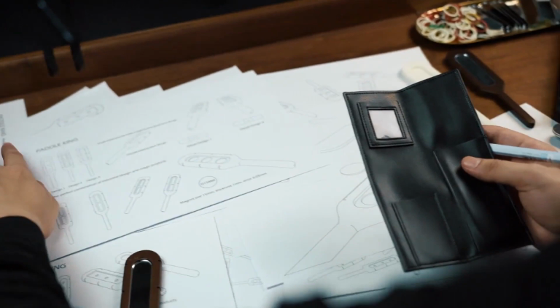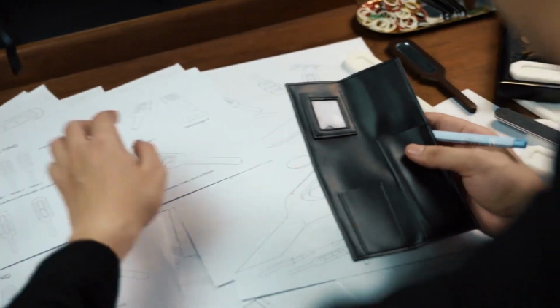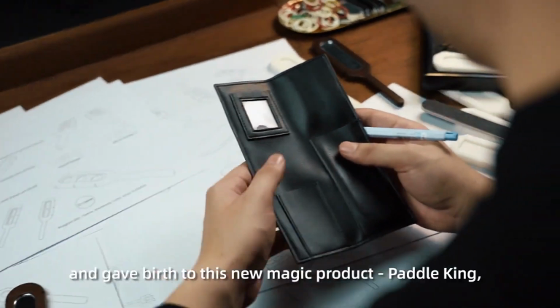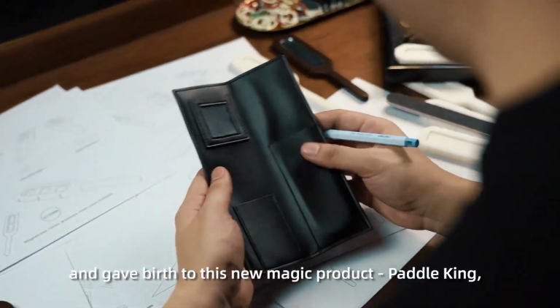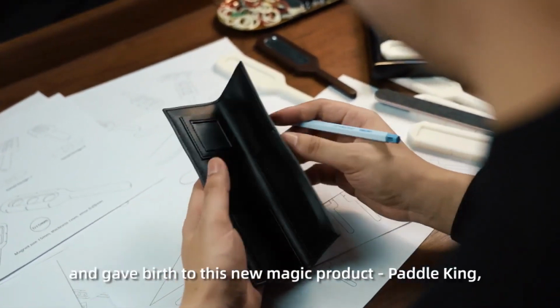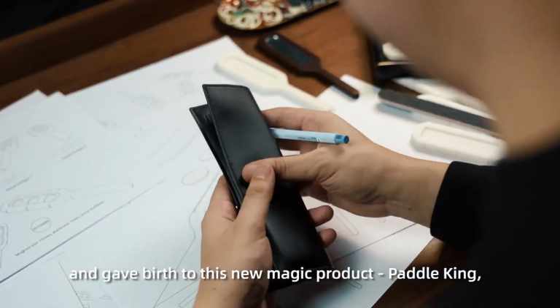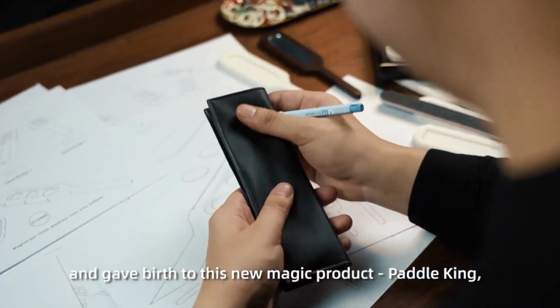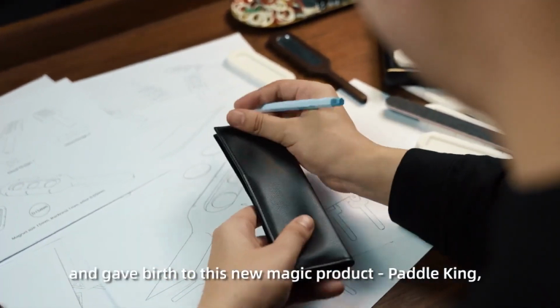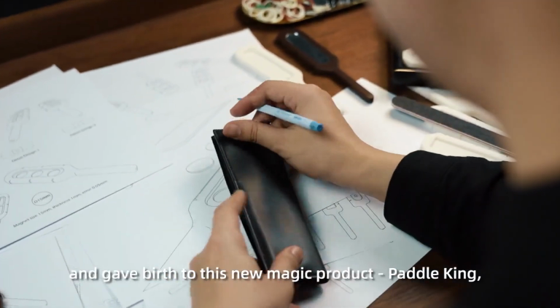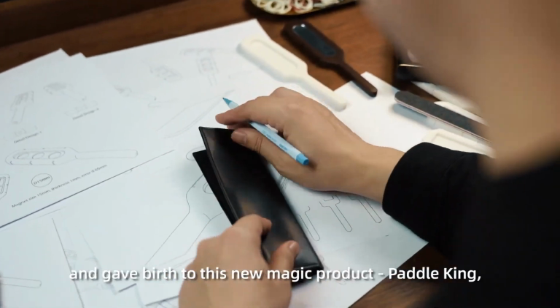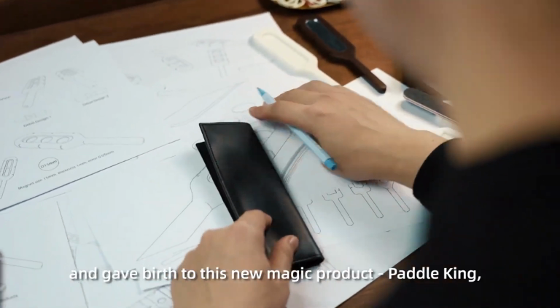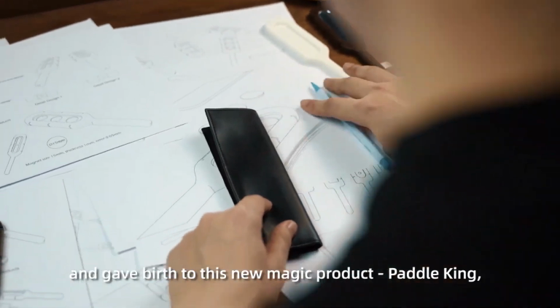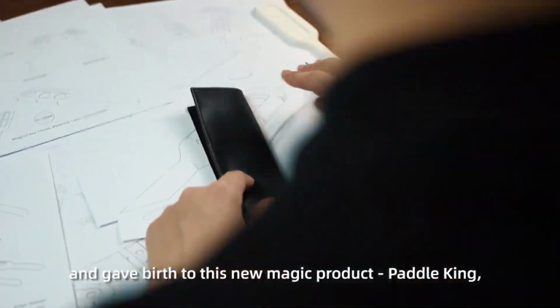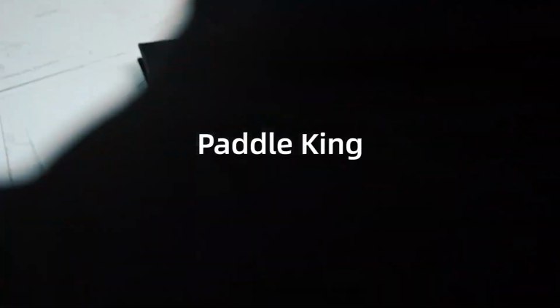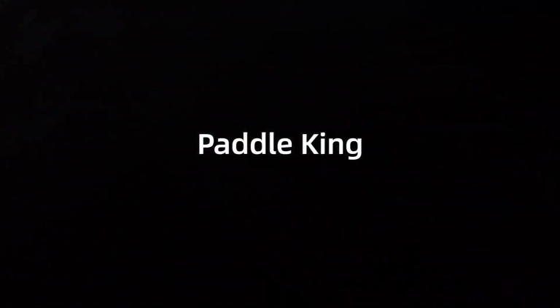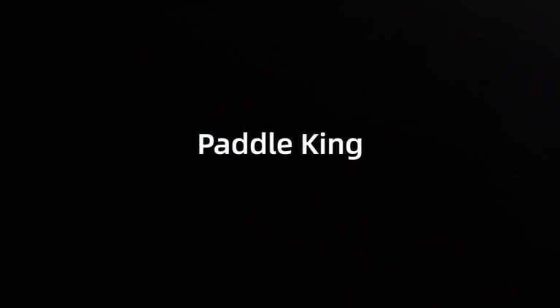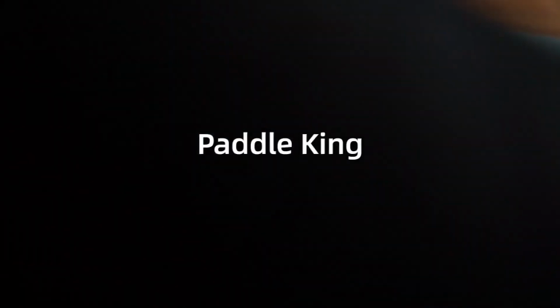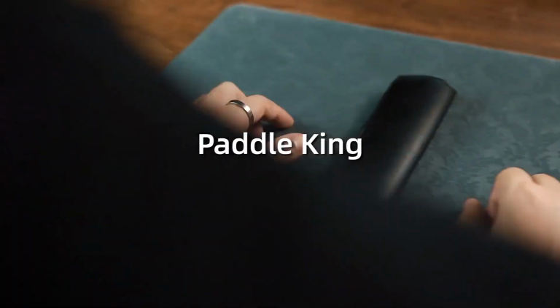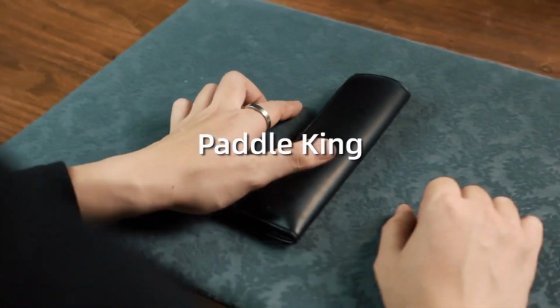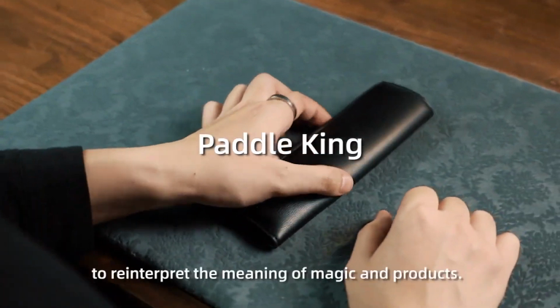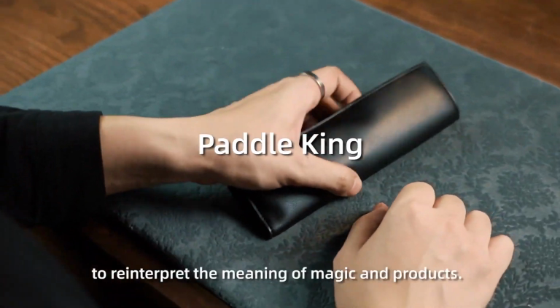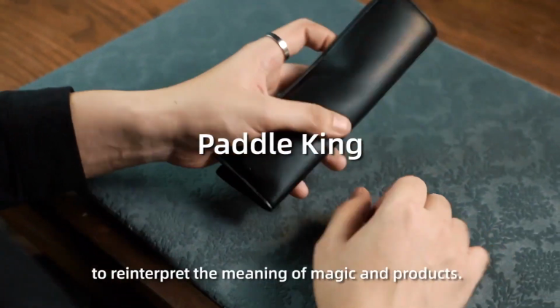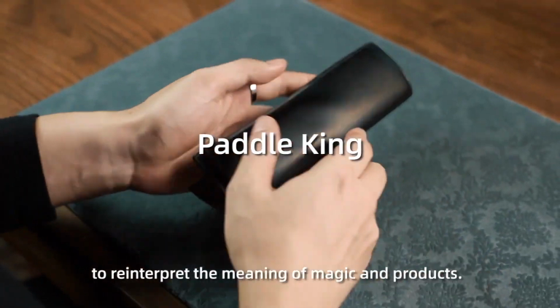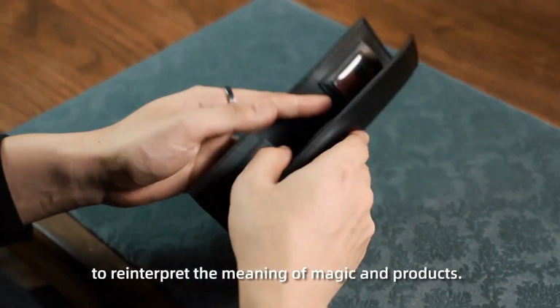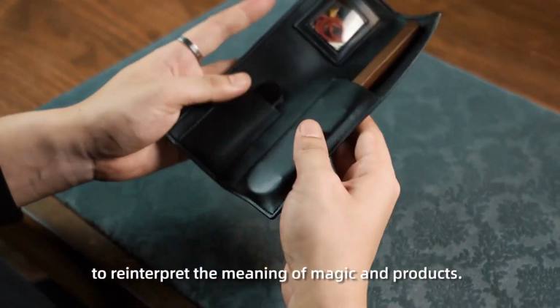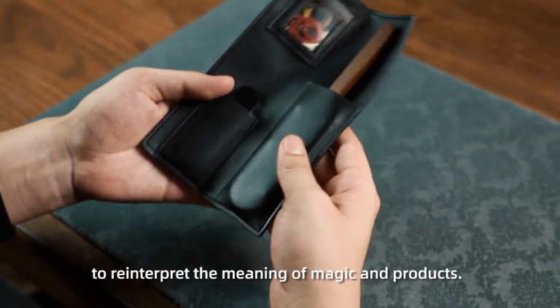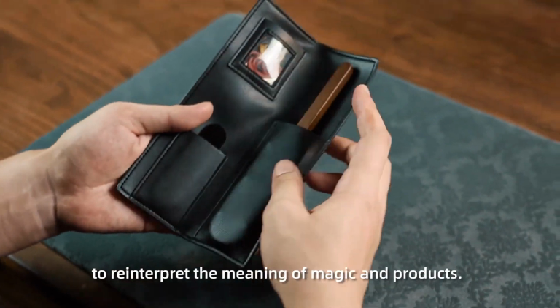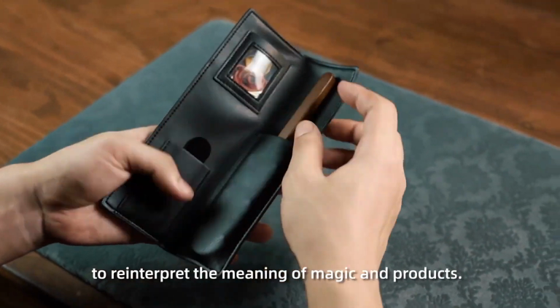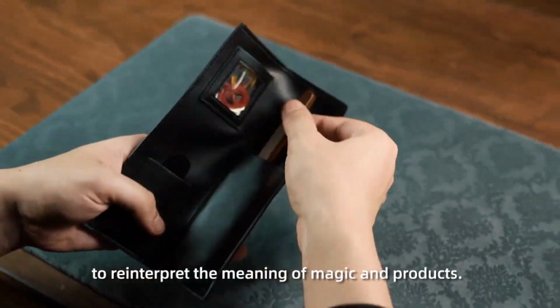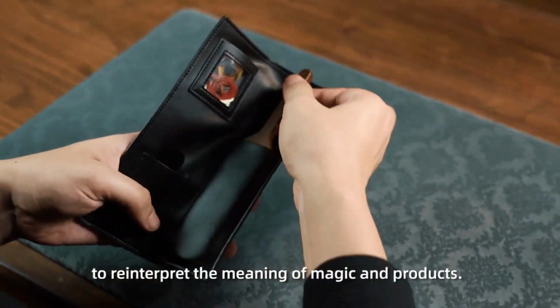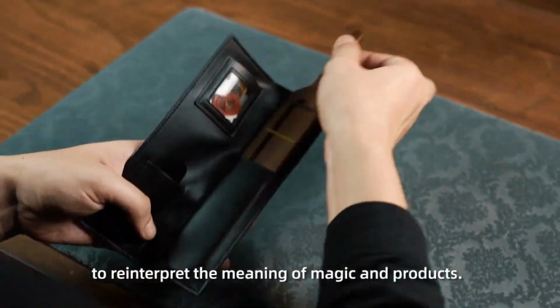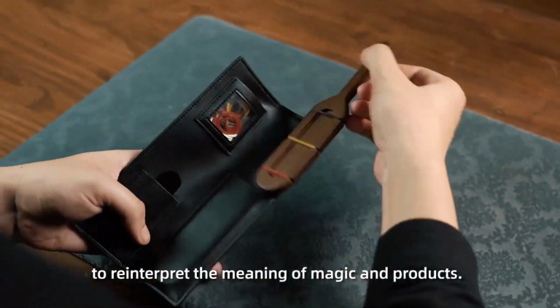and gave birth to this new magic product, Paddle King — to reinterpret the meaning of magic and products.